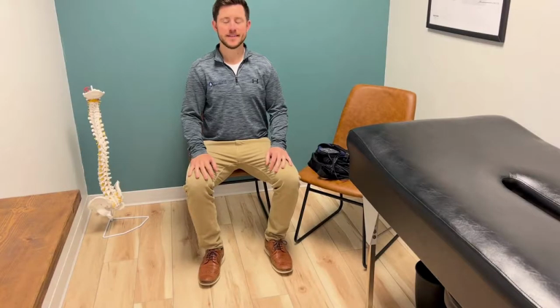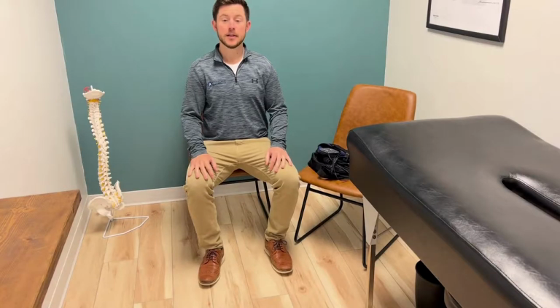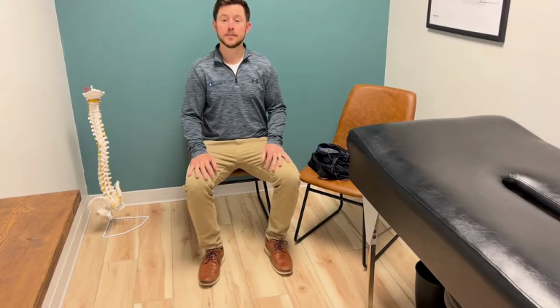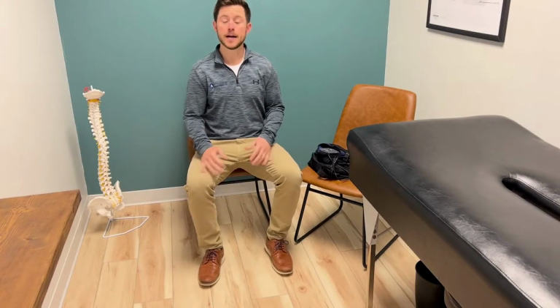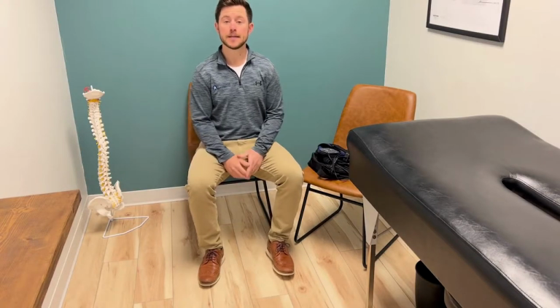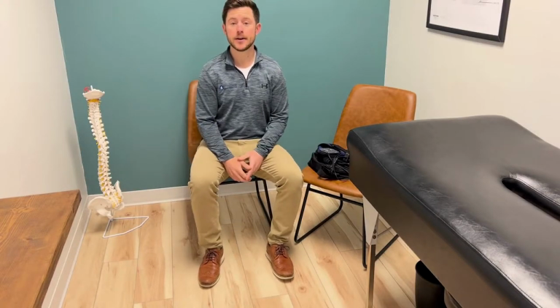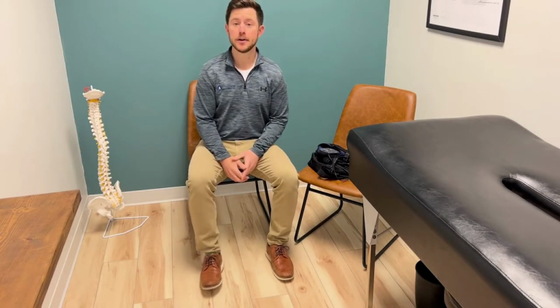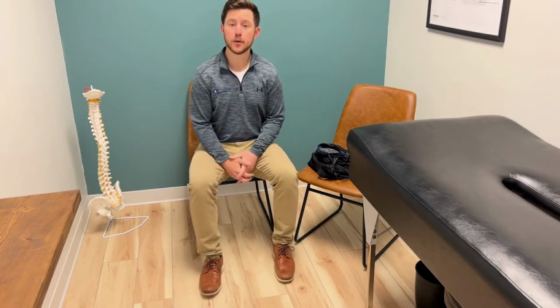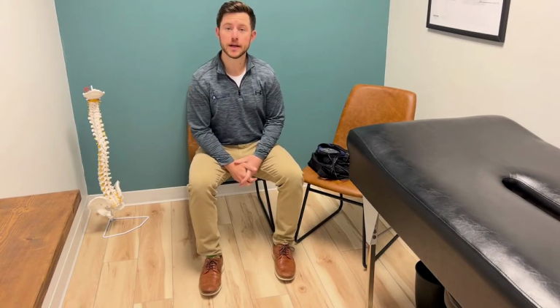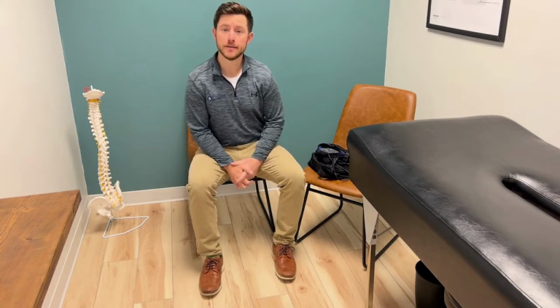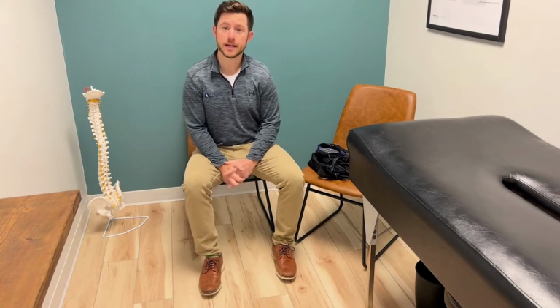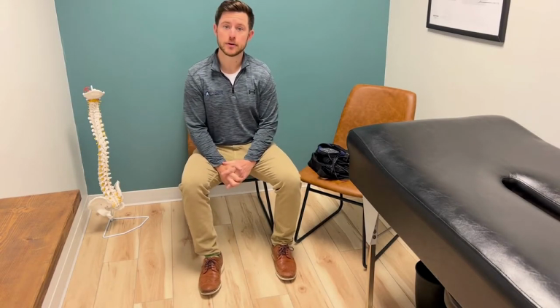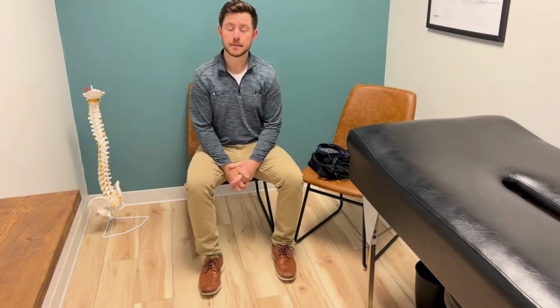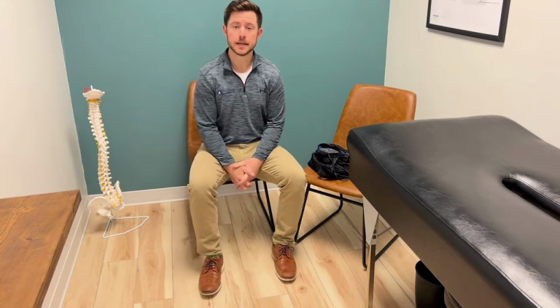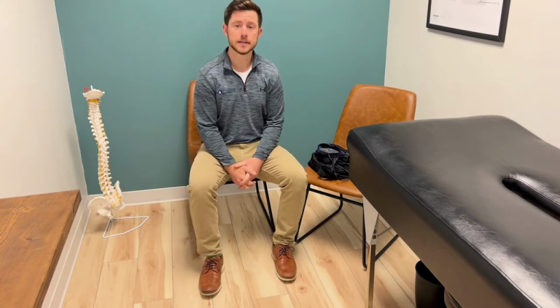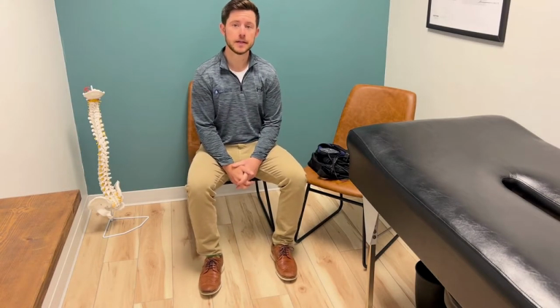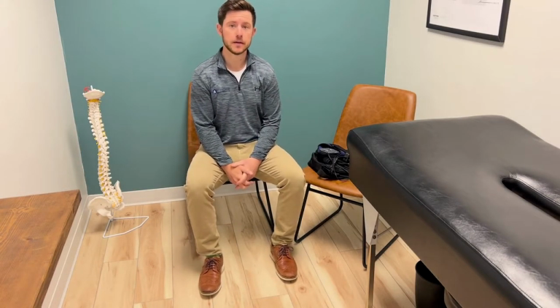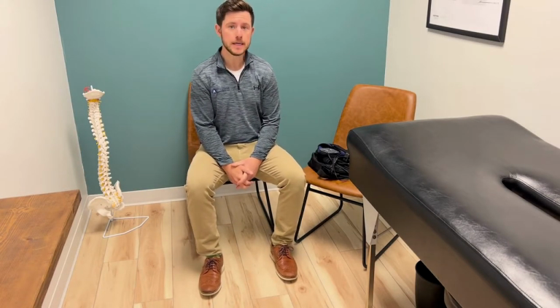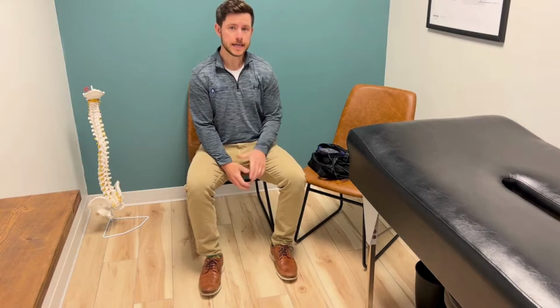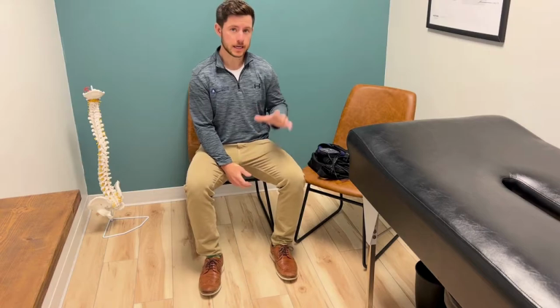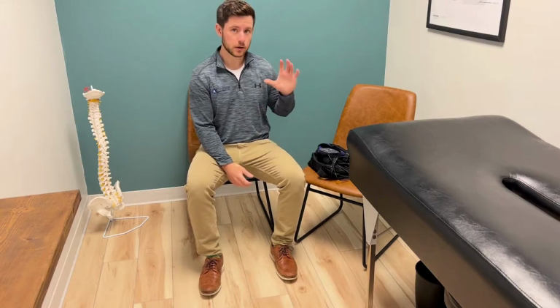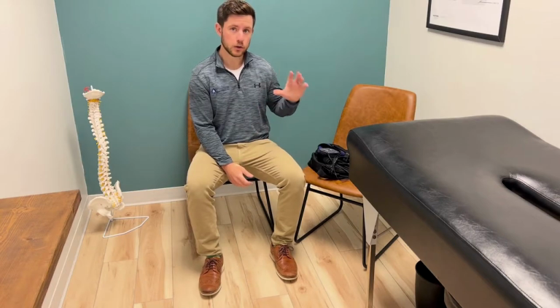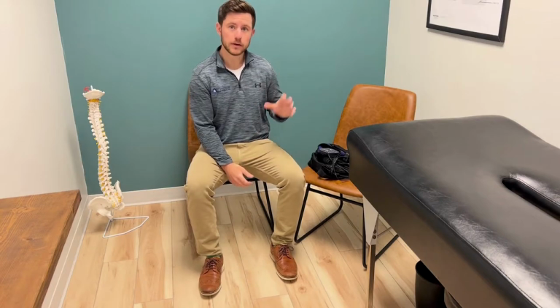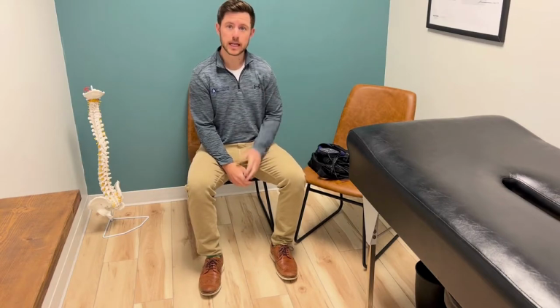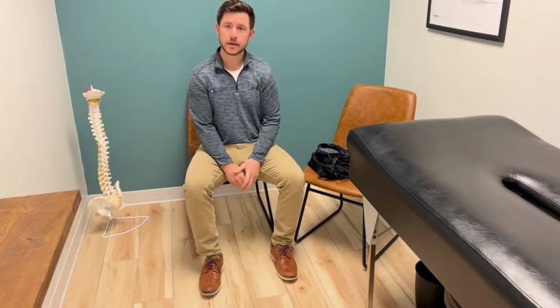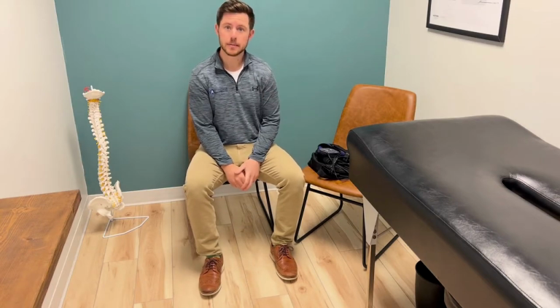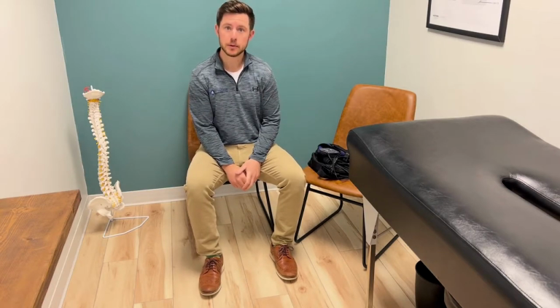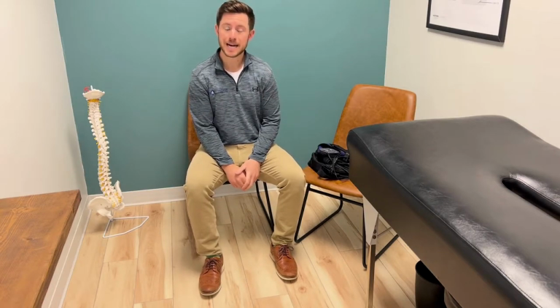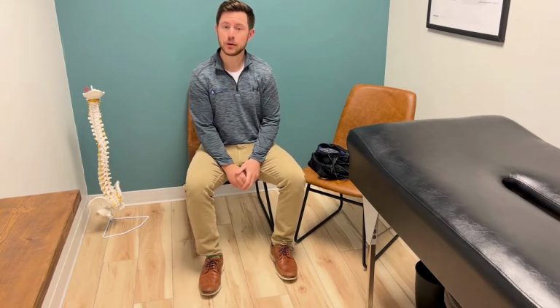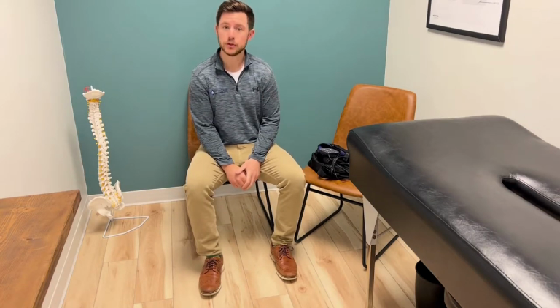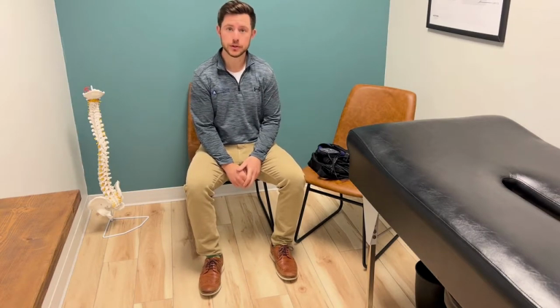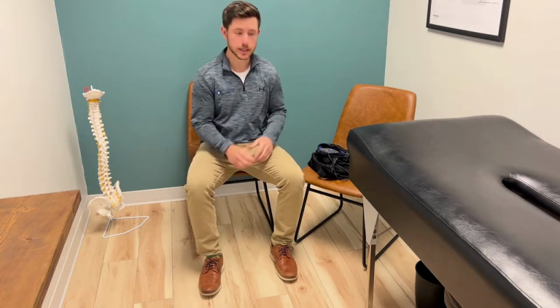Hello, I'm Dr. Evan Norum with Advantage Neuropathy, and this video is on our low-level light therapy boot and how to use it.